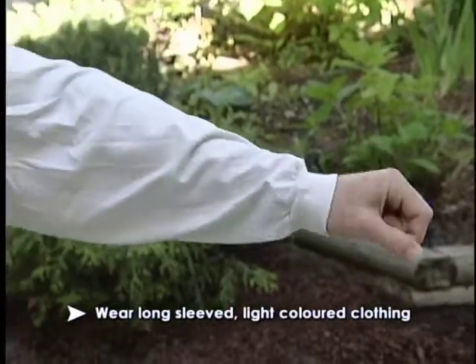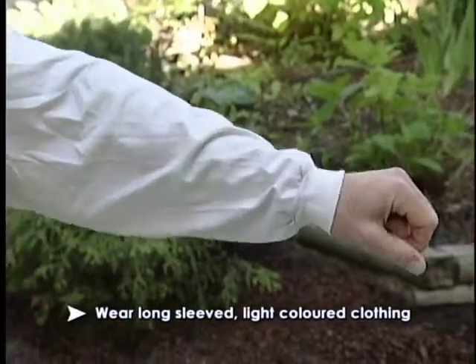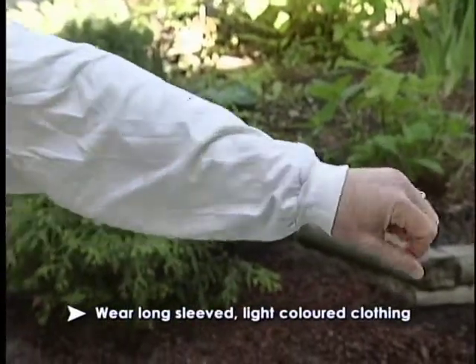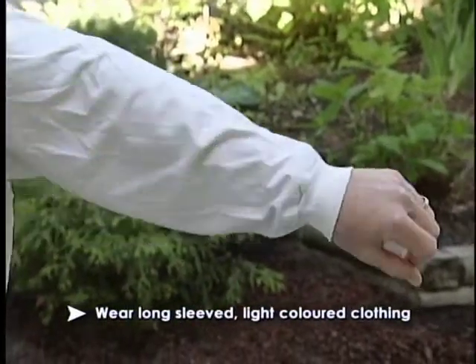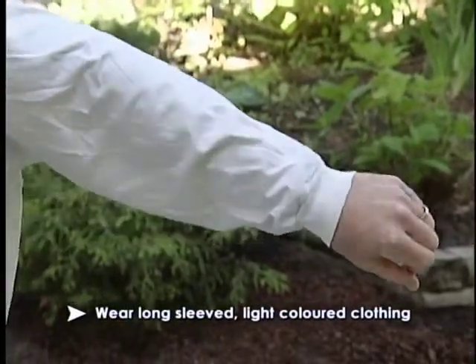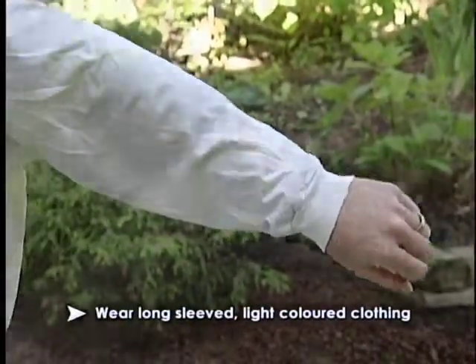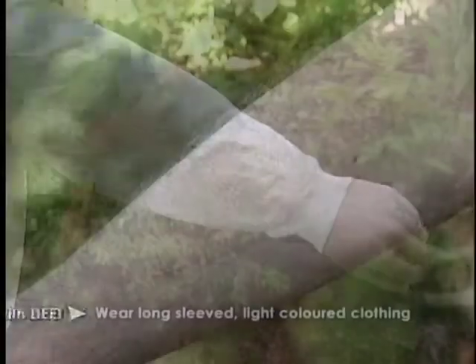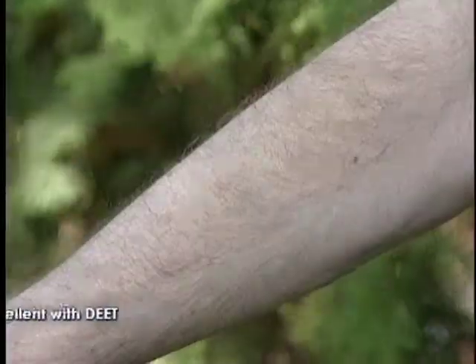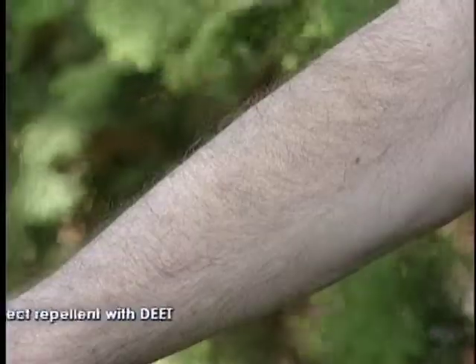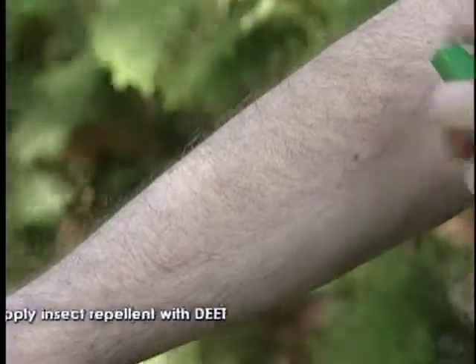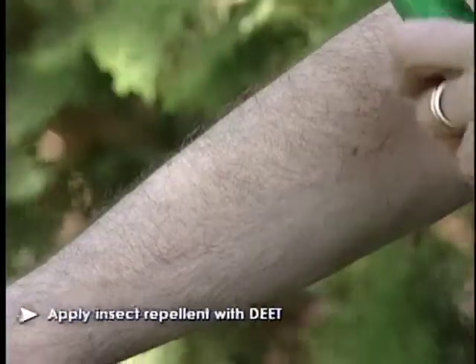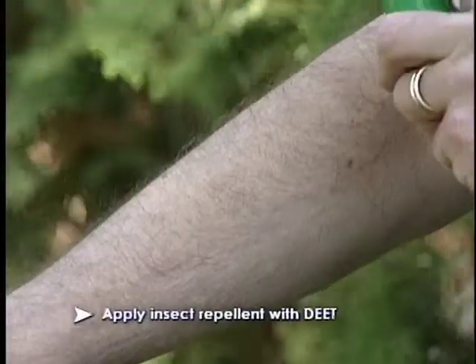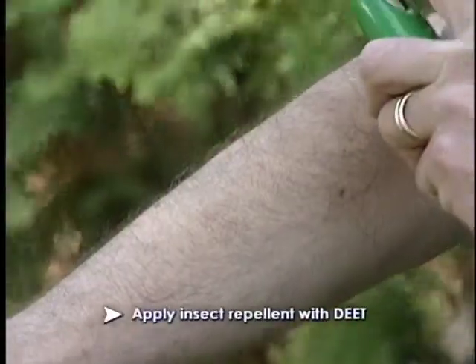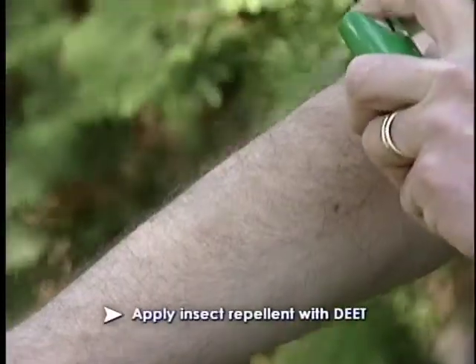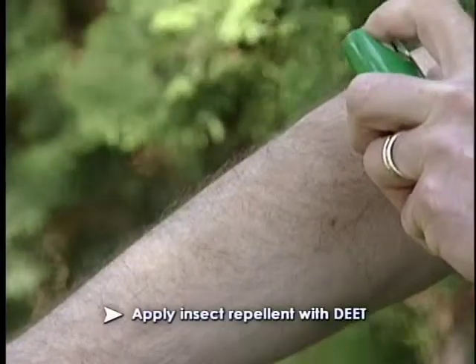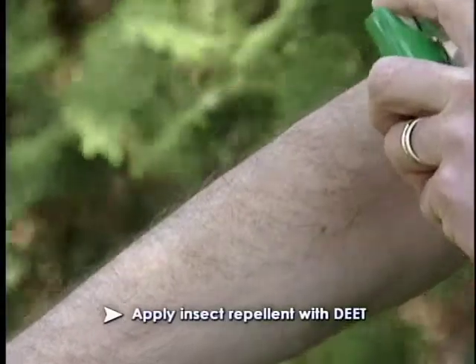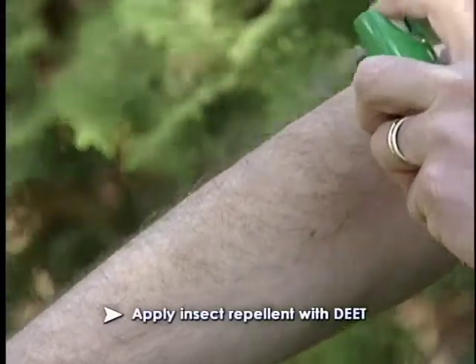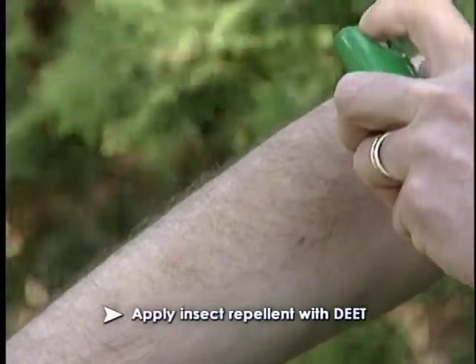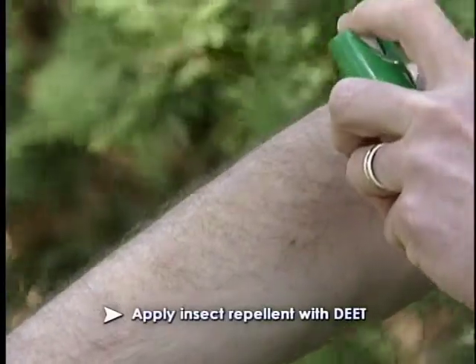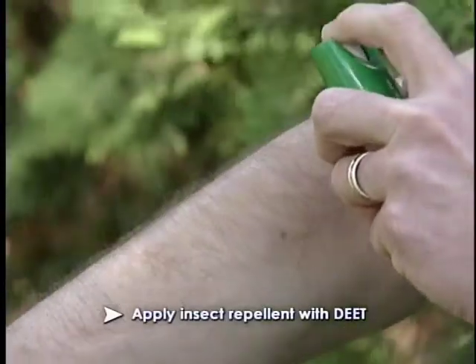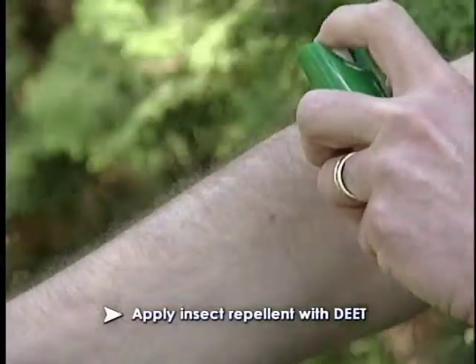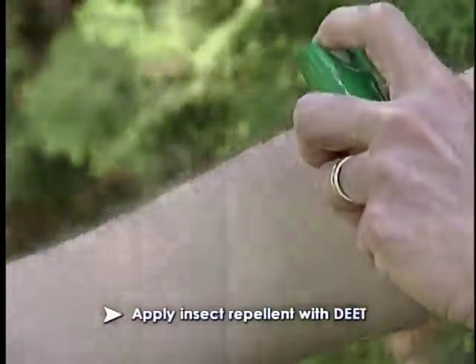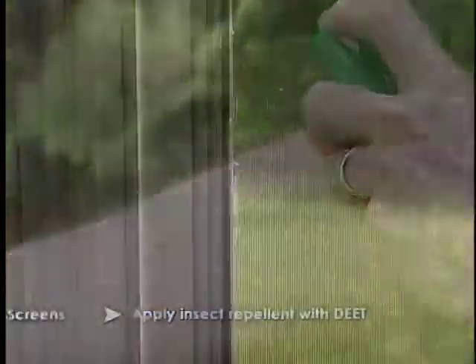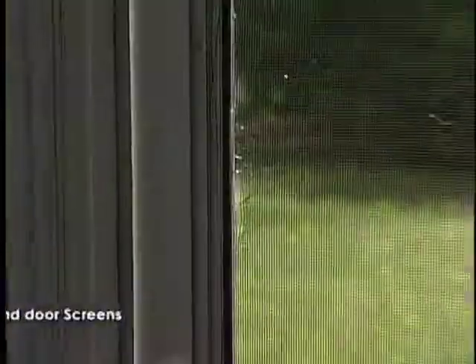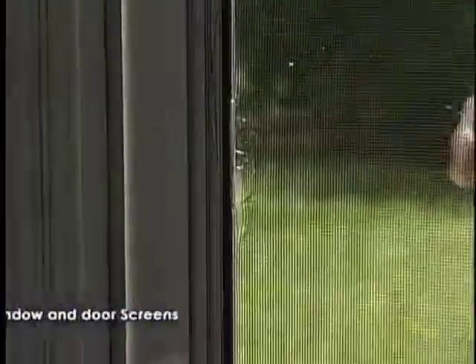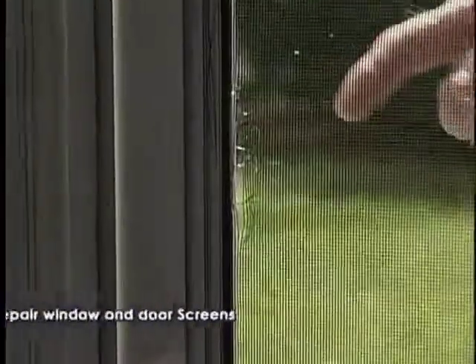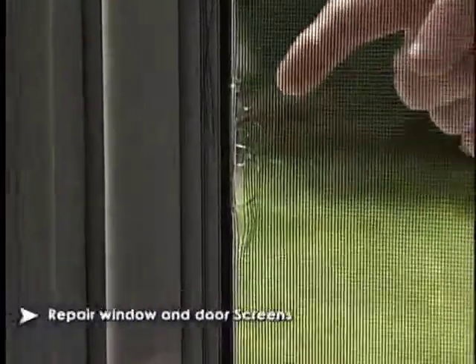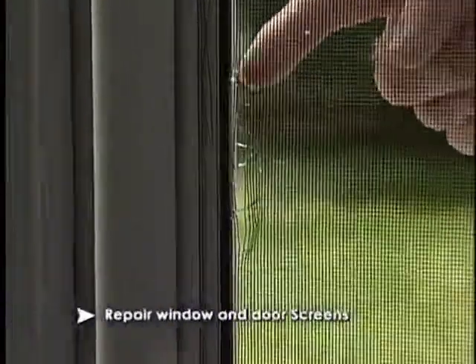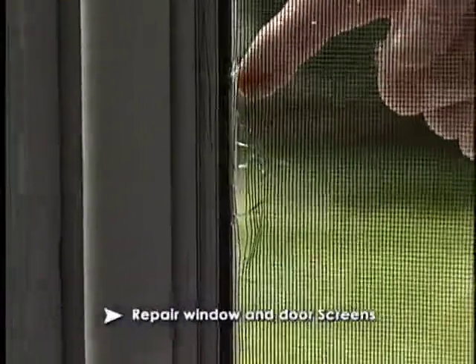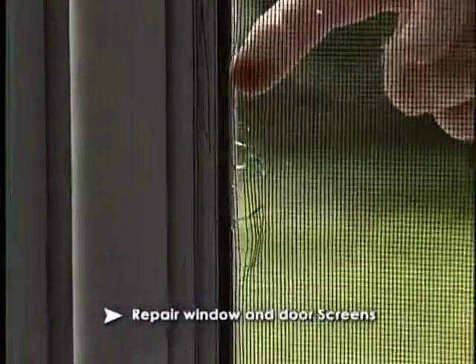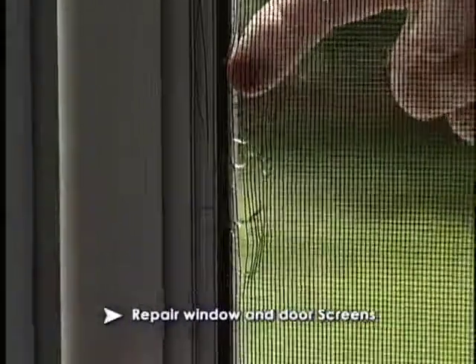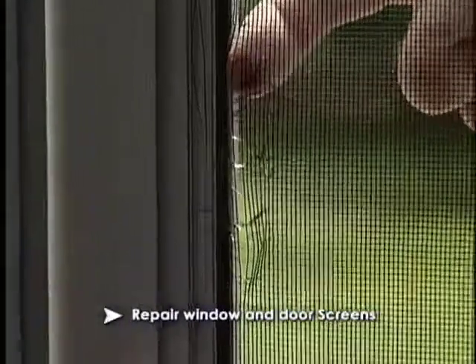Apply an insect repellent that contains DEET. Repair damaged window and door screens on your home.